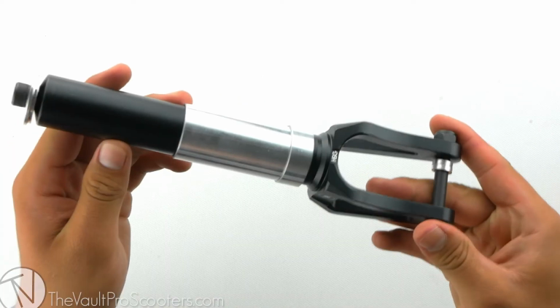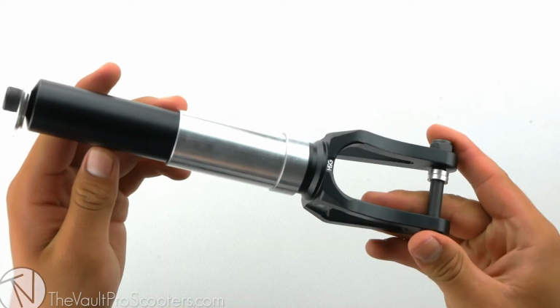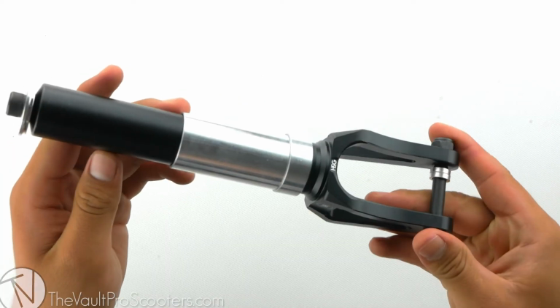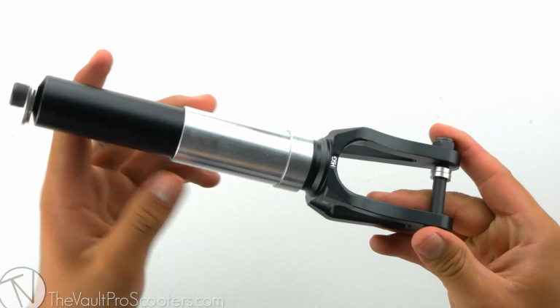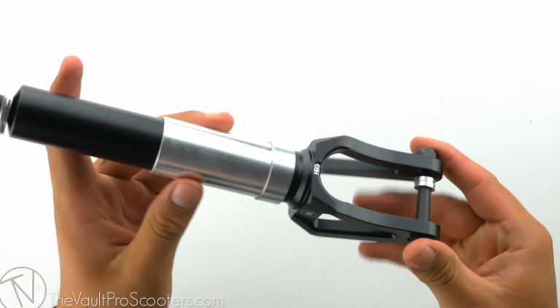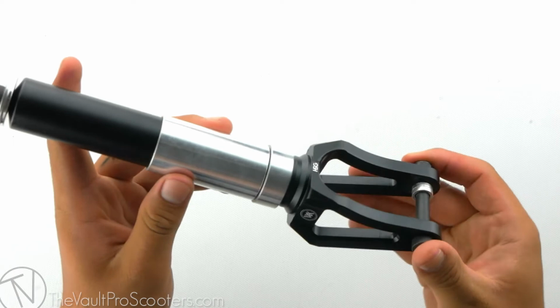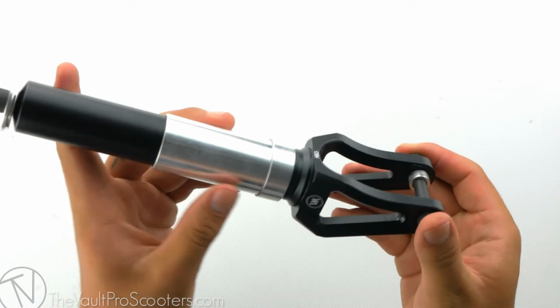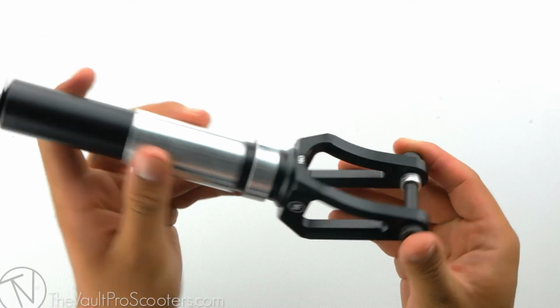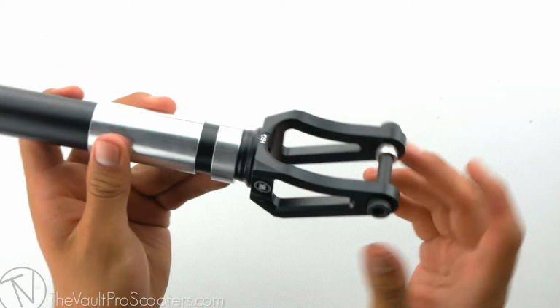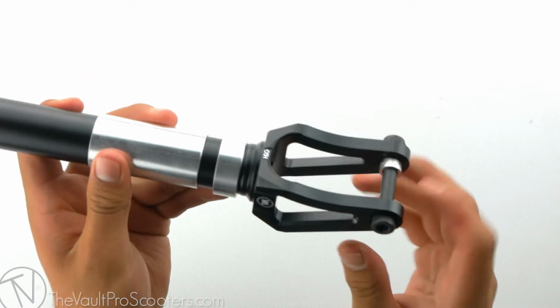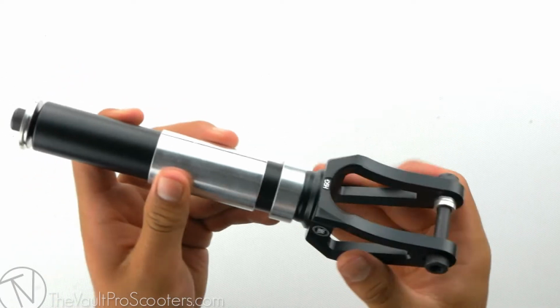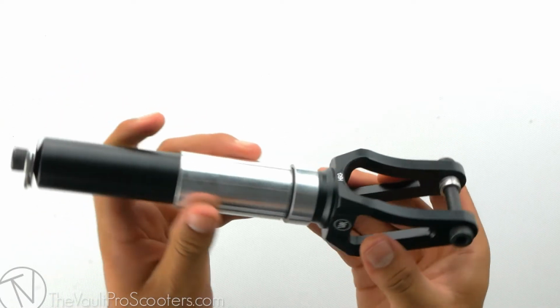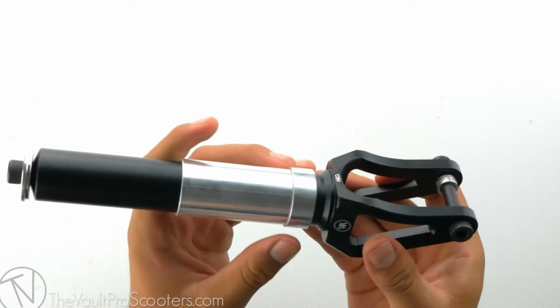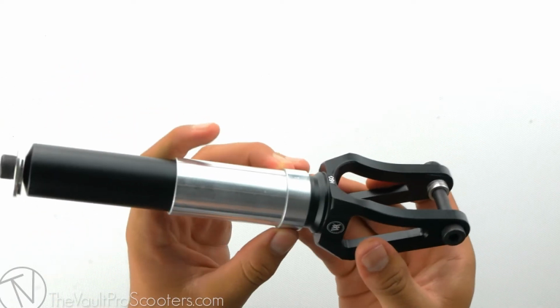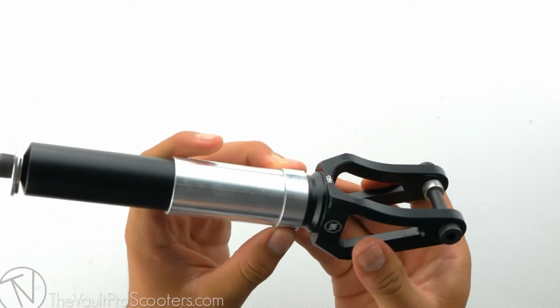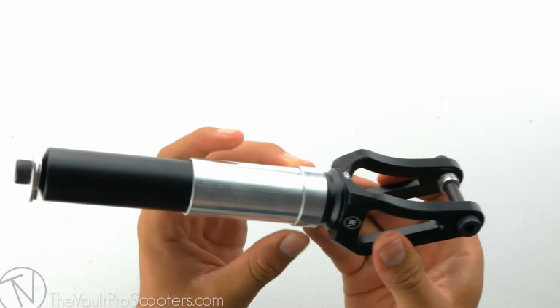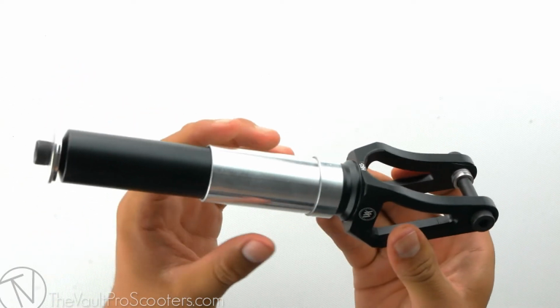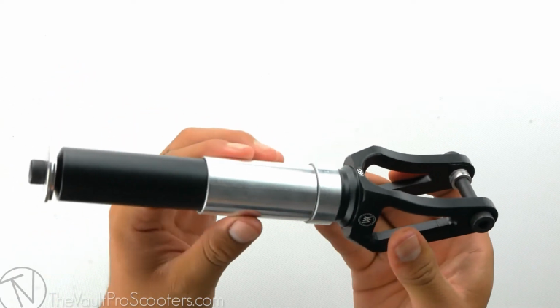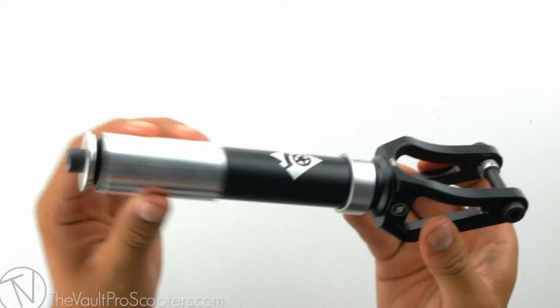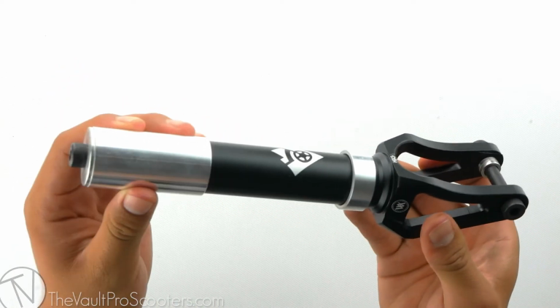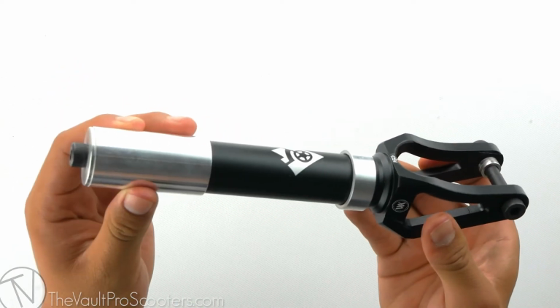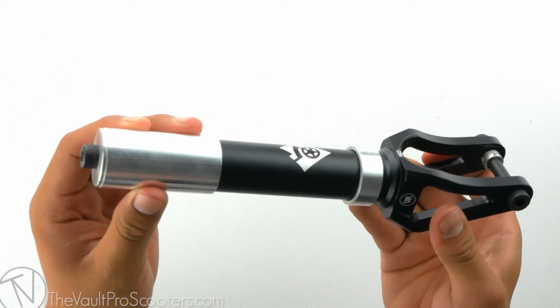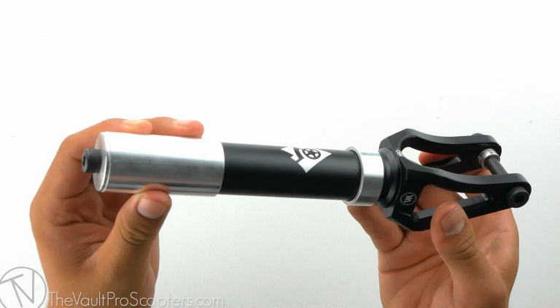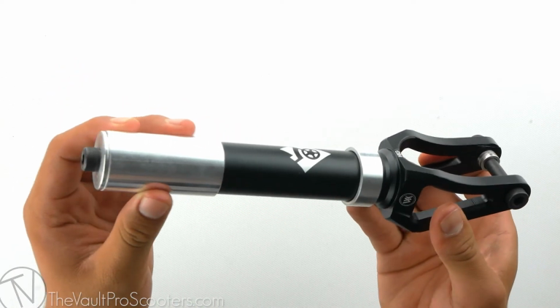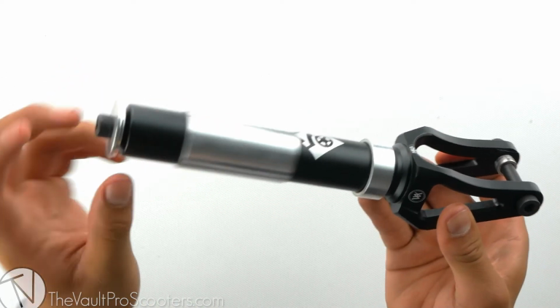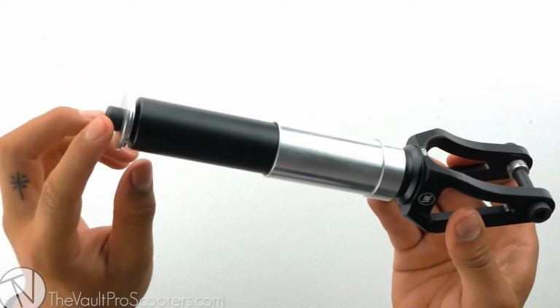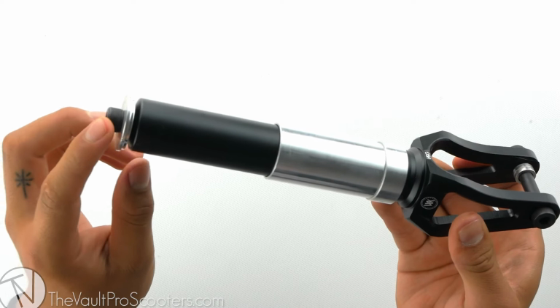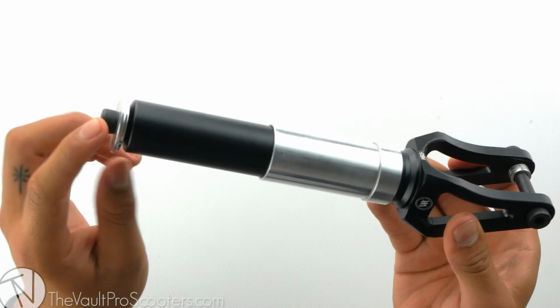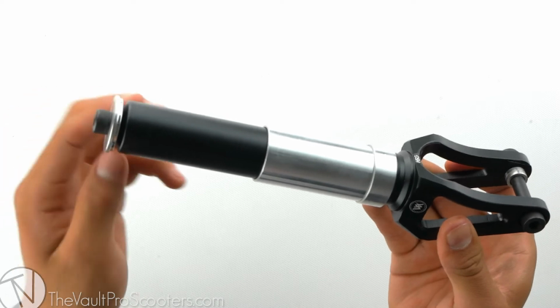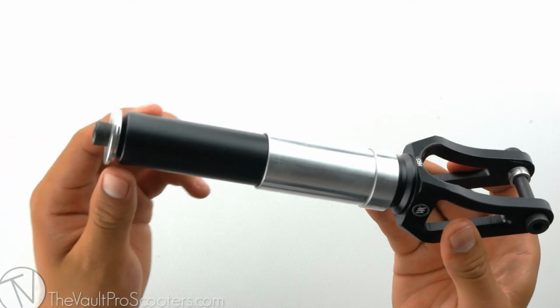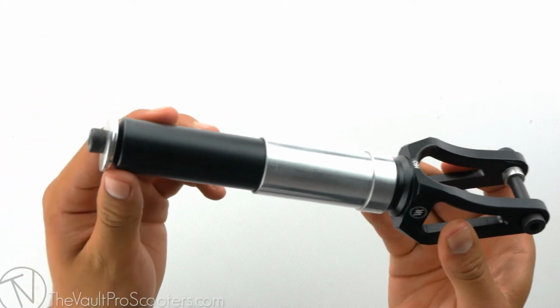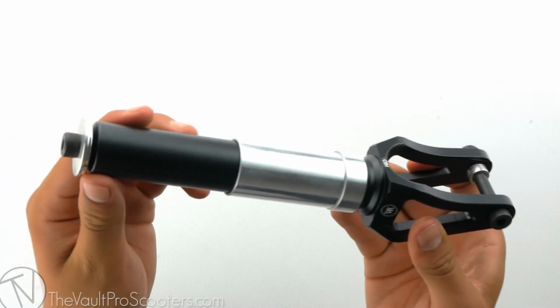Right out of the box comes the fork with a fork bolt, a spacer, the shim for your compression, and the compression bolt and compression cap.